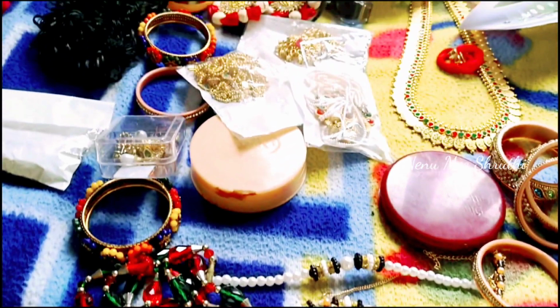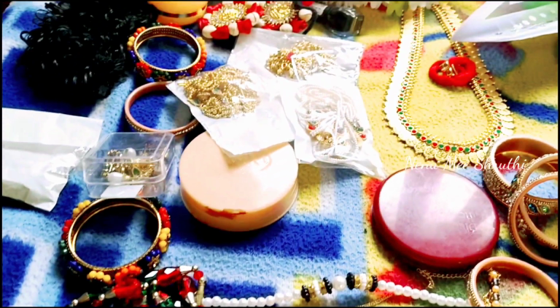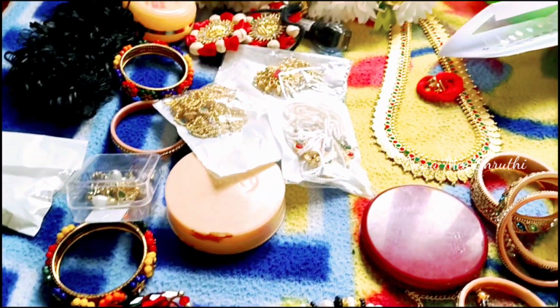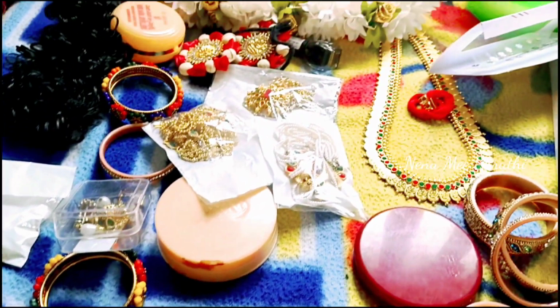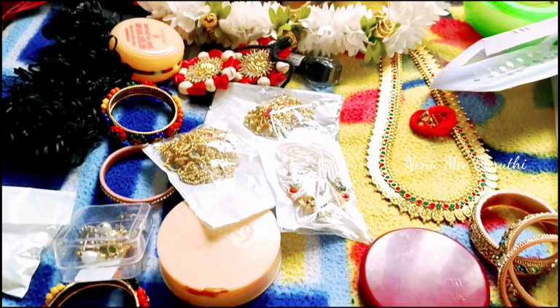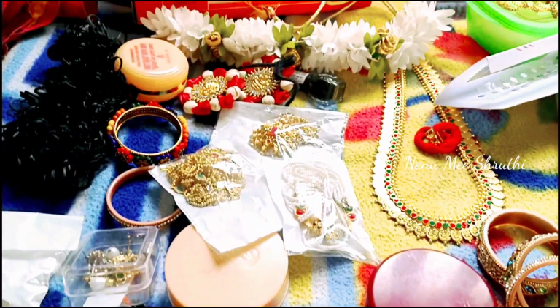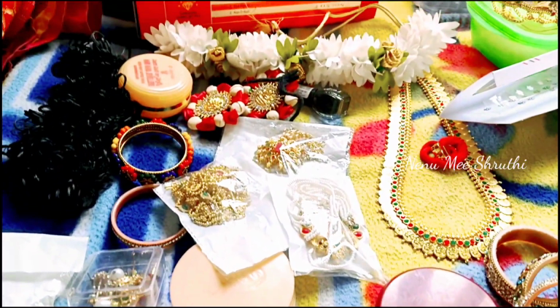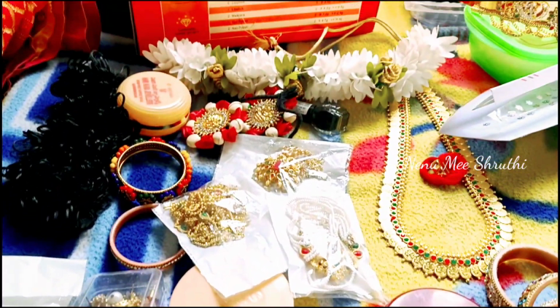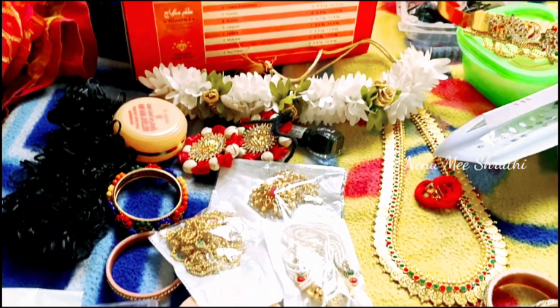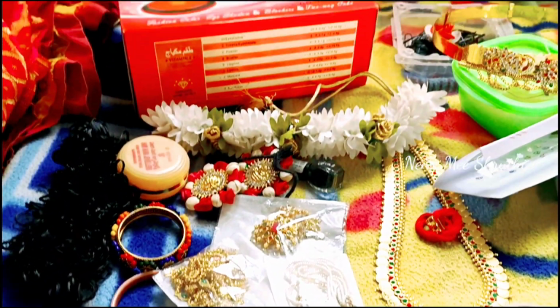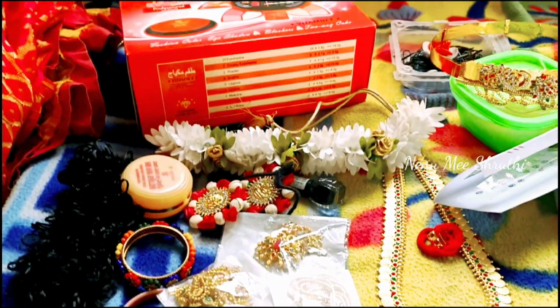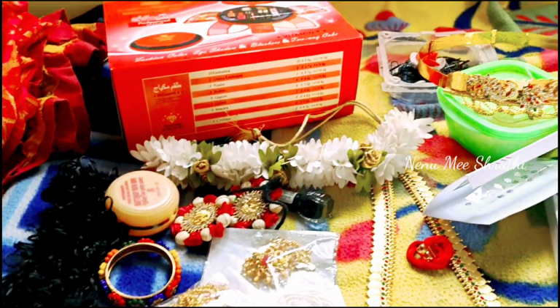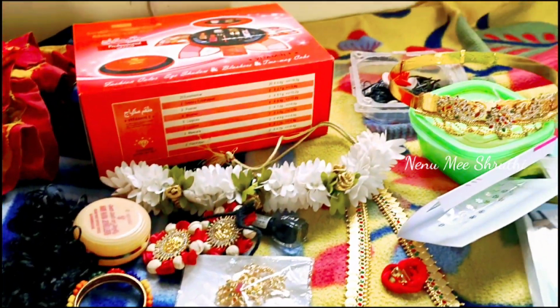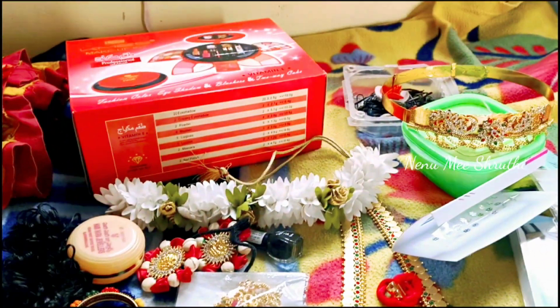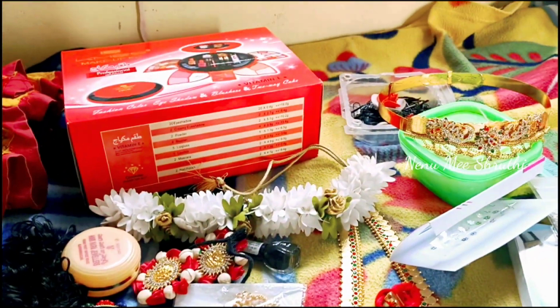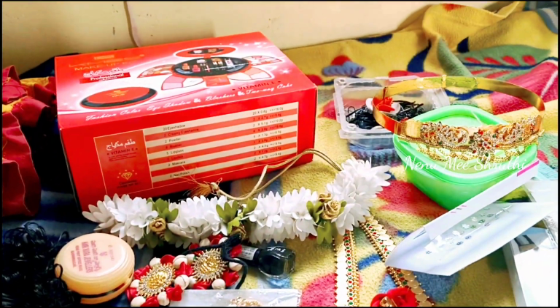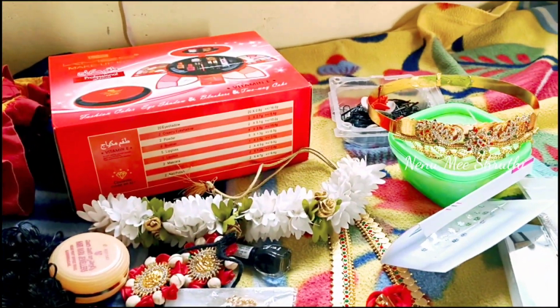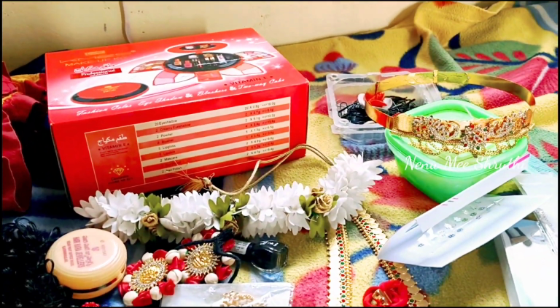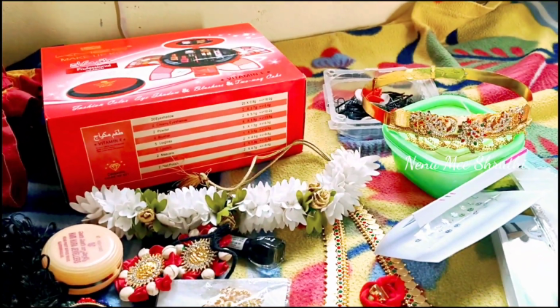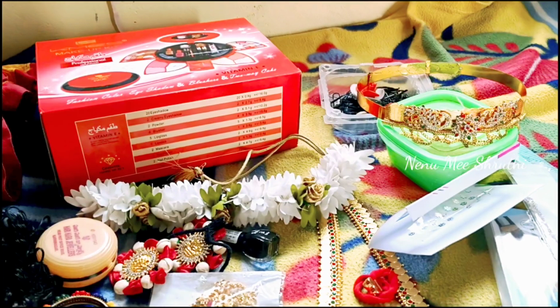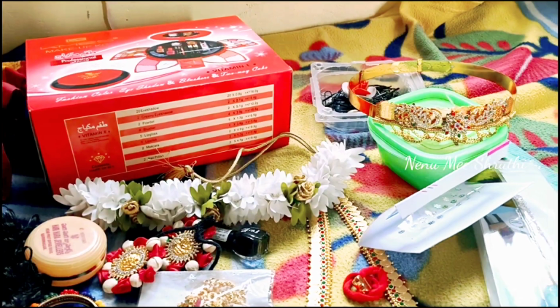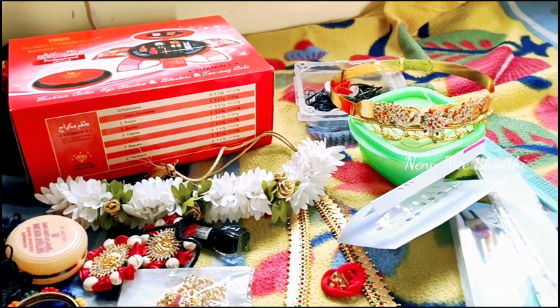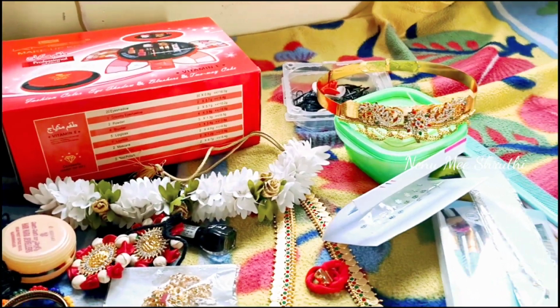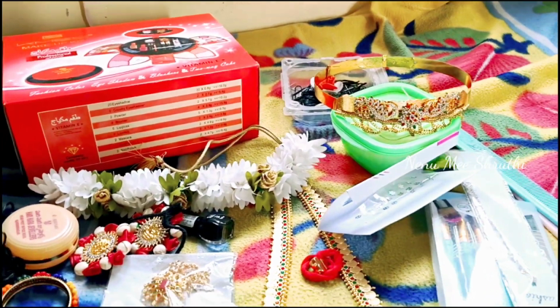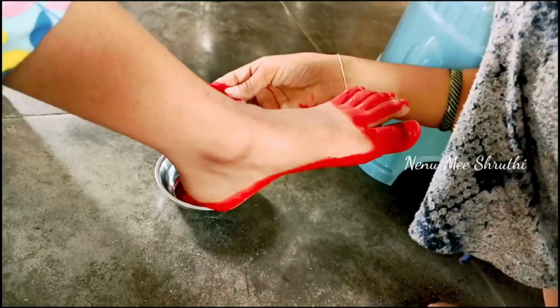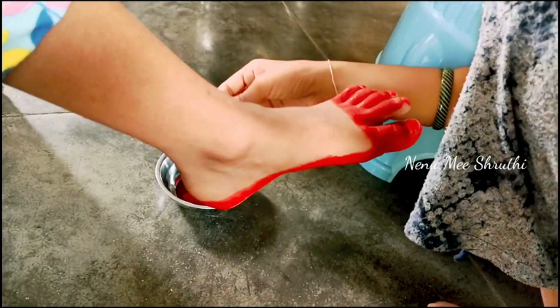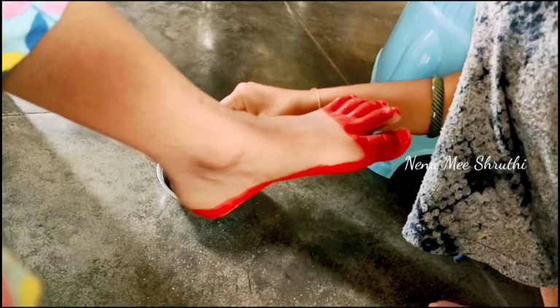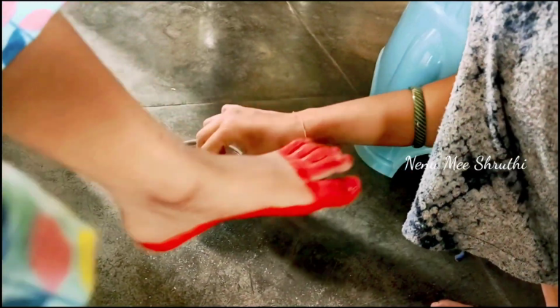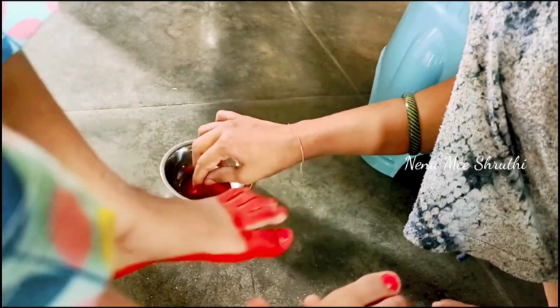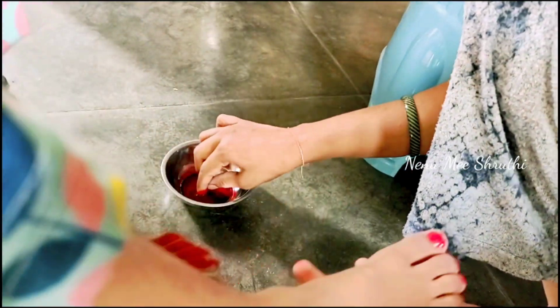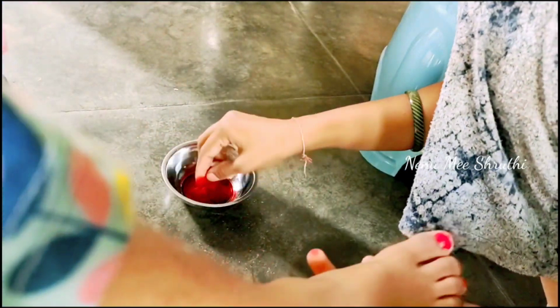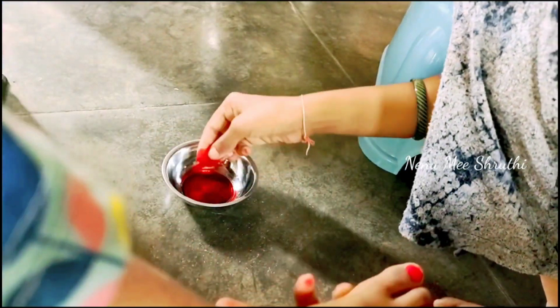First, I am going to put the hair on the Gopika Getup.